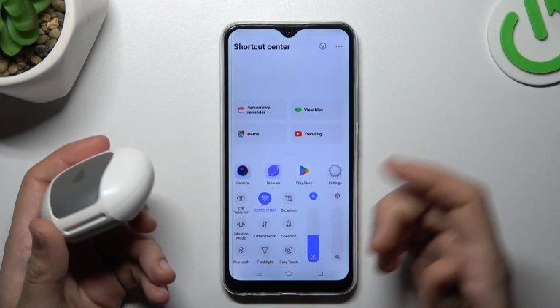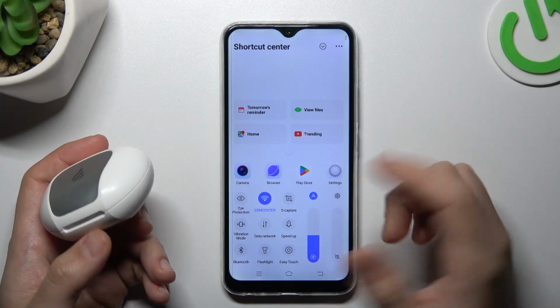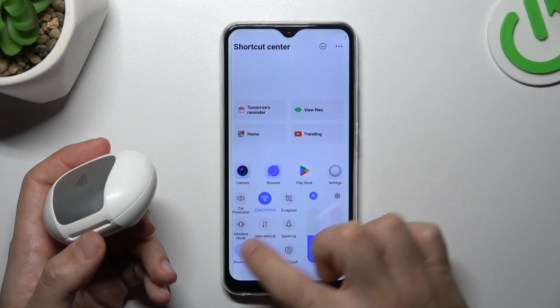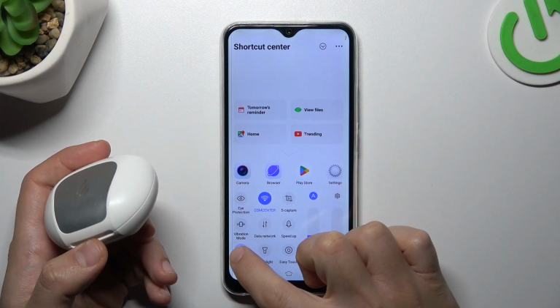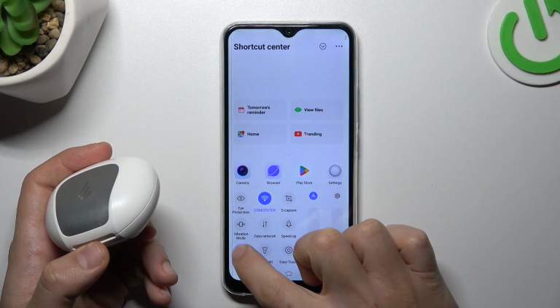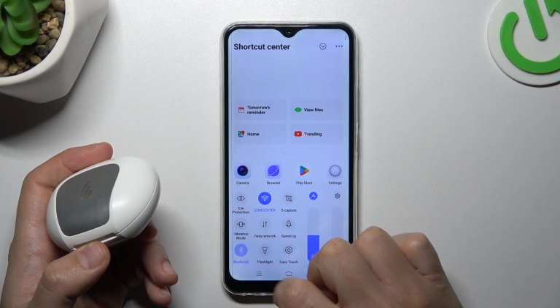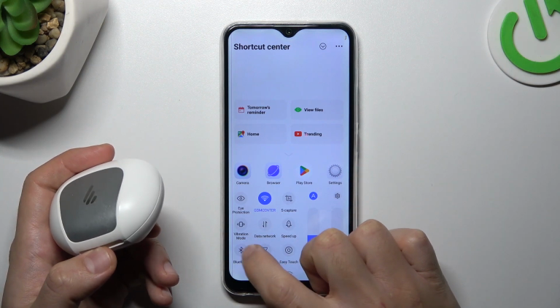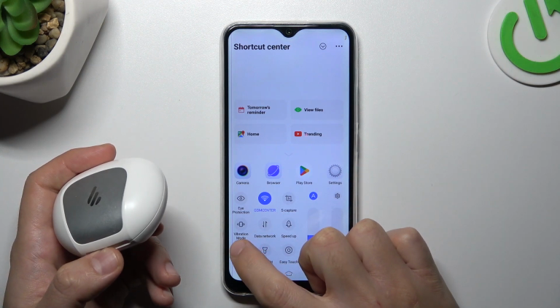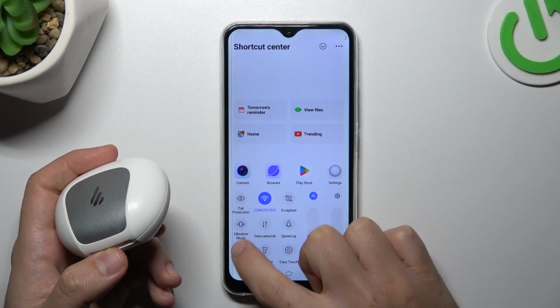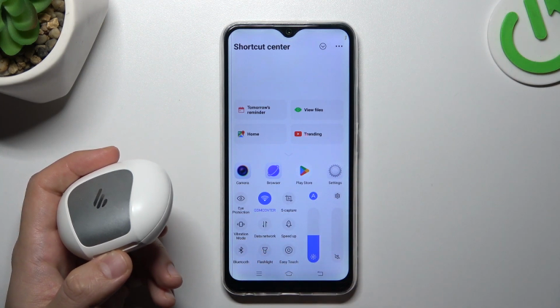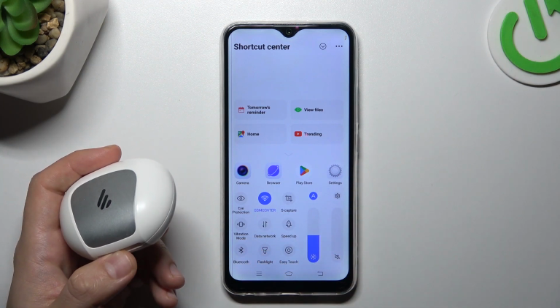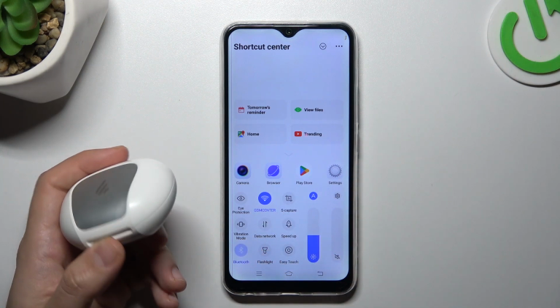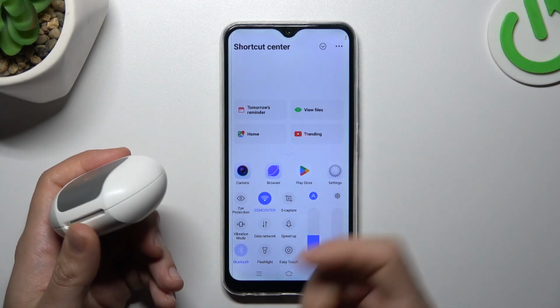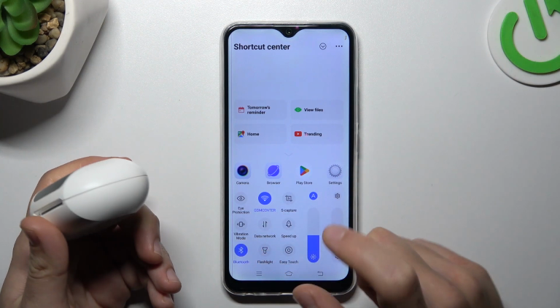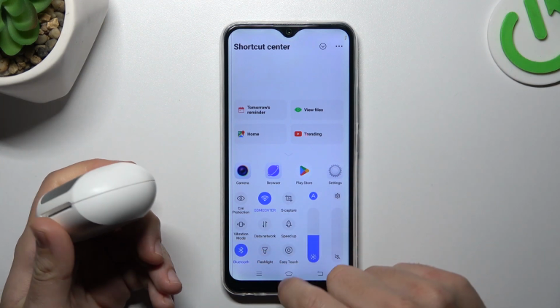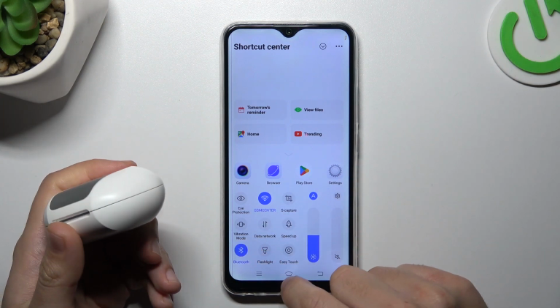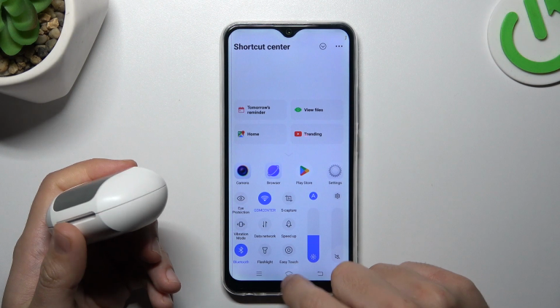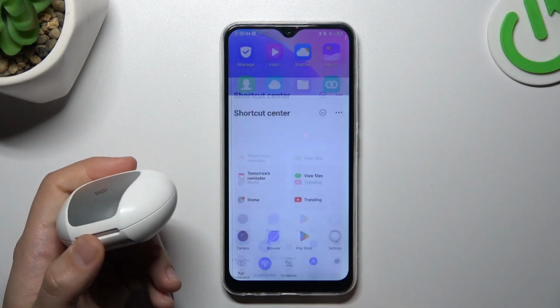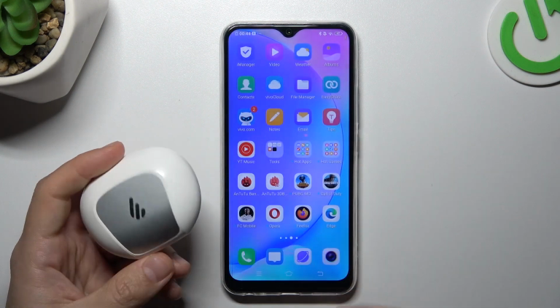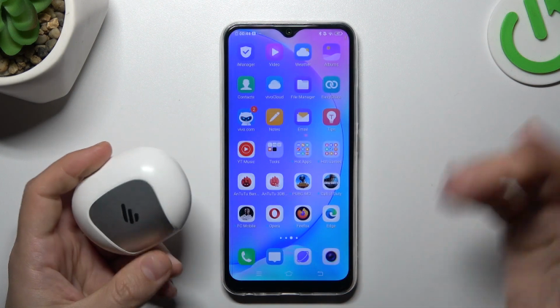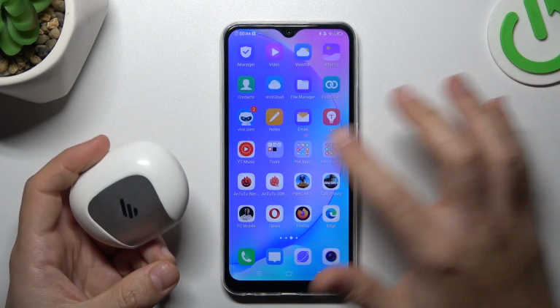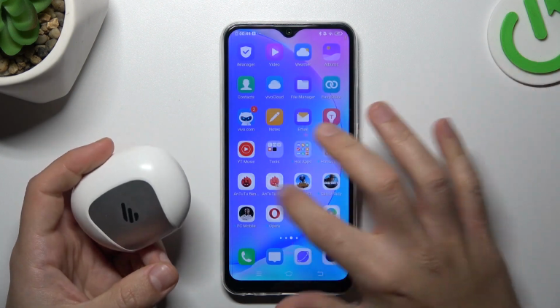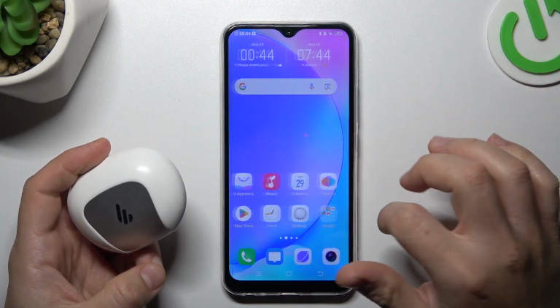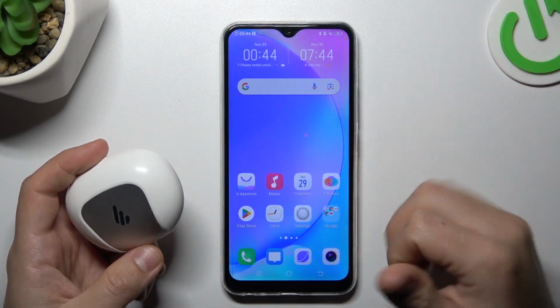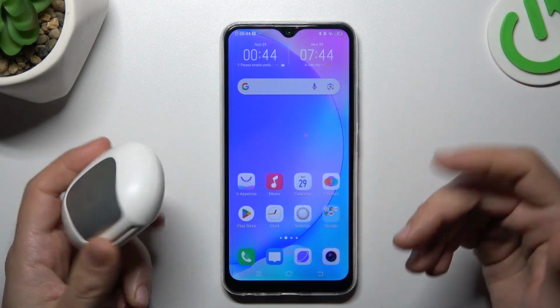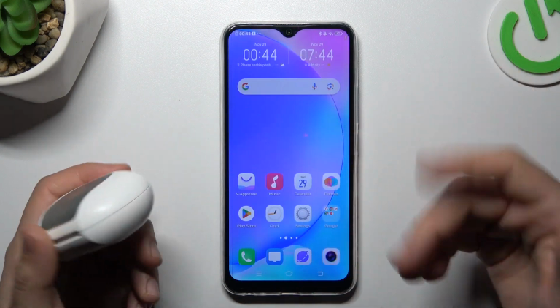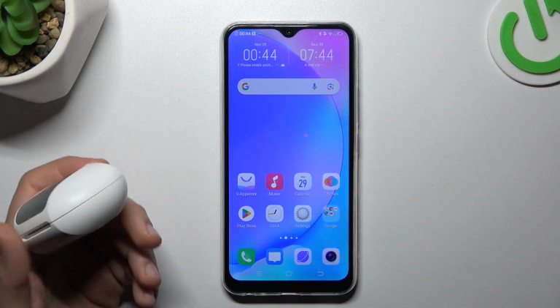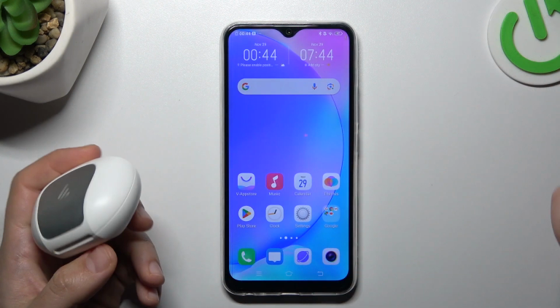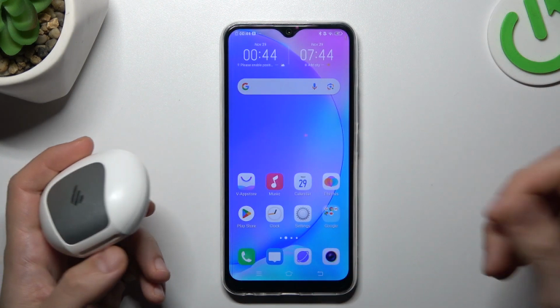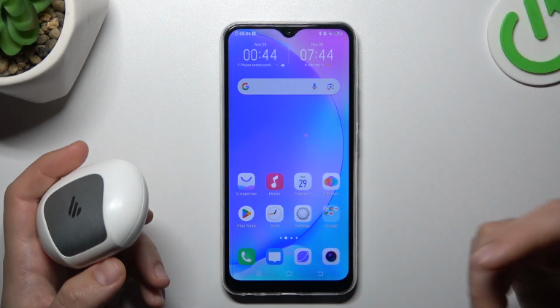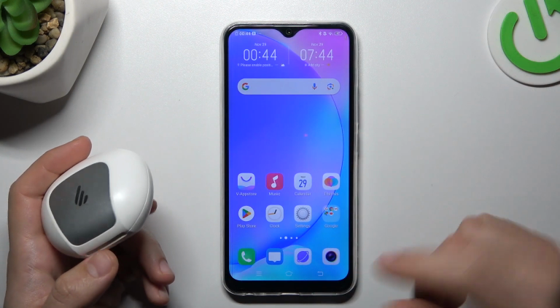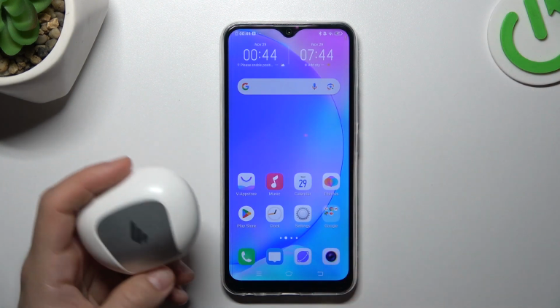To do it, just switch it off and switch it on again. You can also try to restart your phone. It's obvious, I know, but sometimes it really works, so just try it.